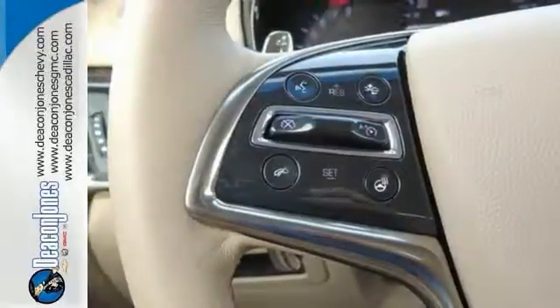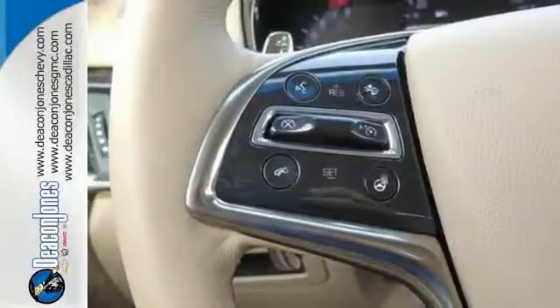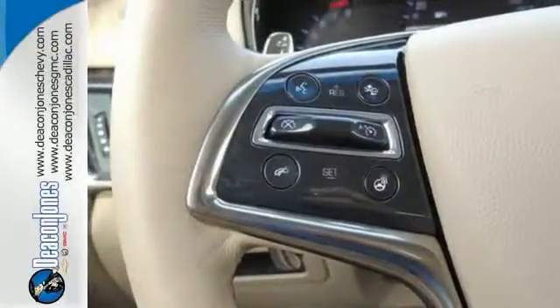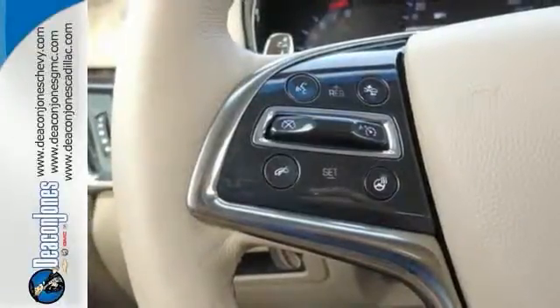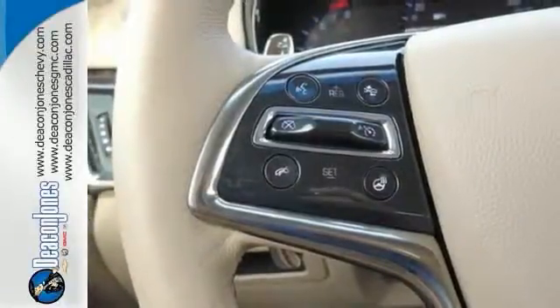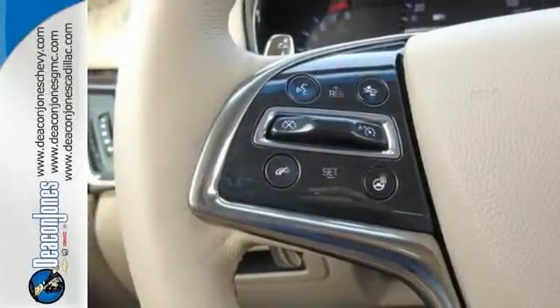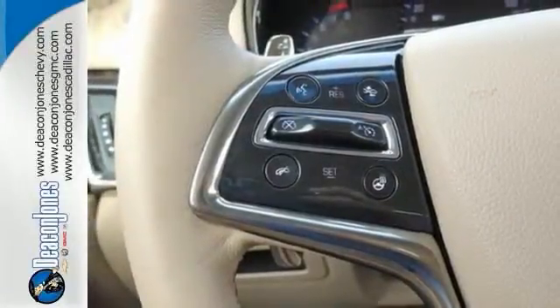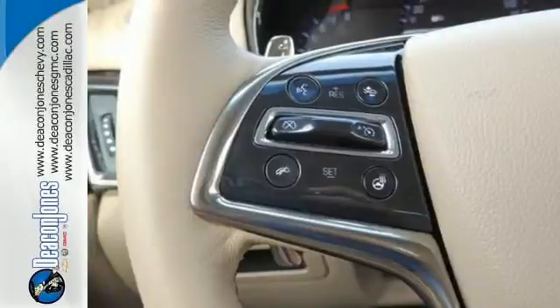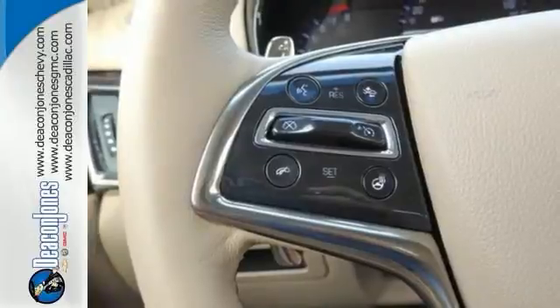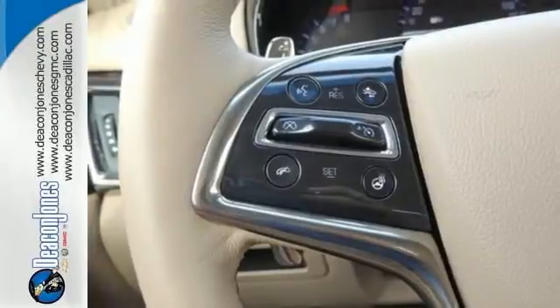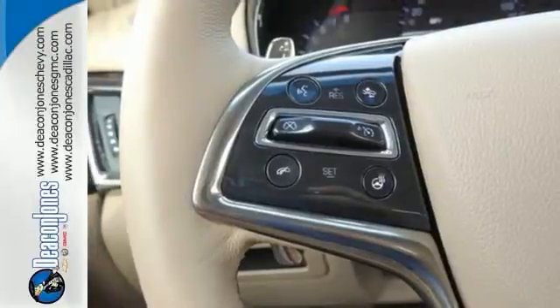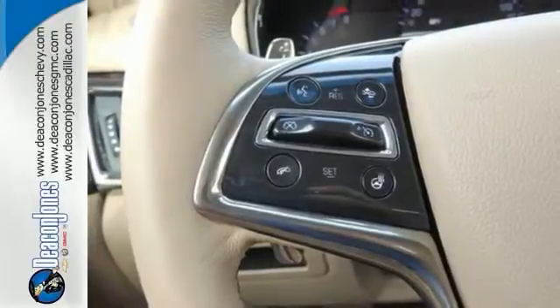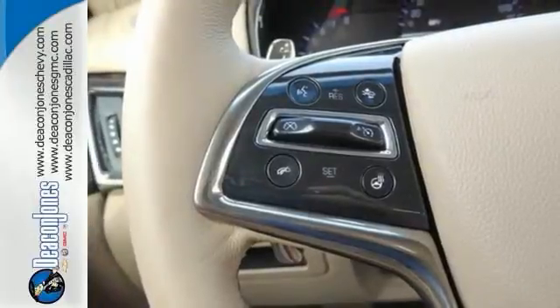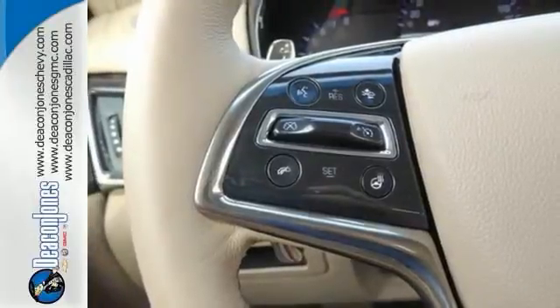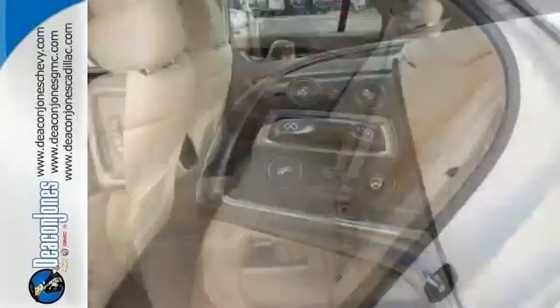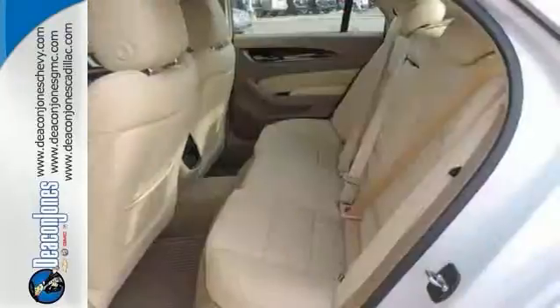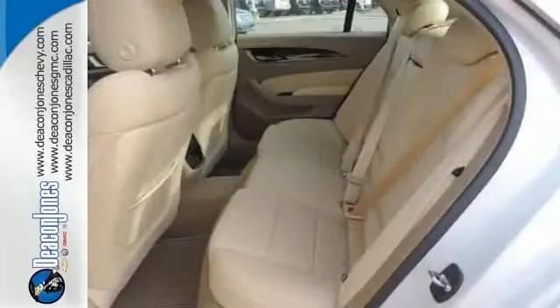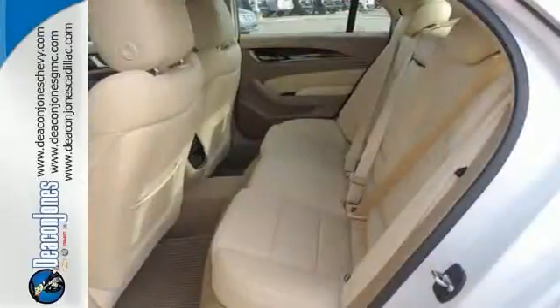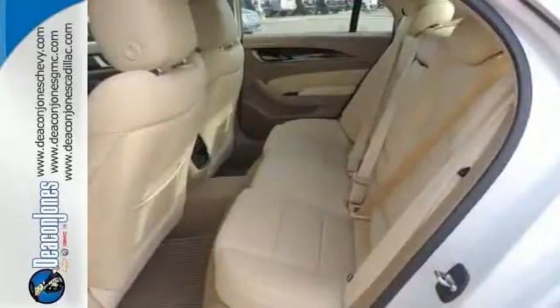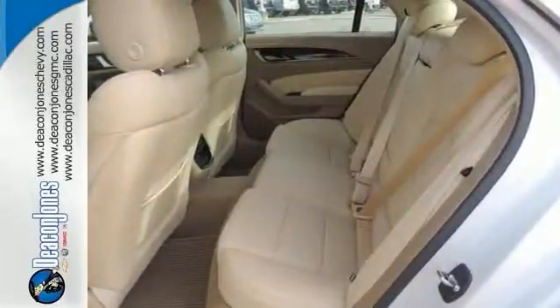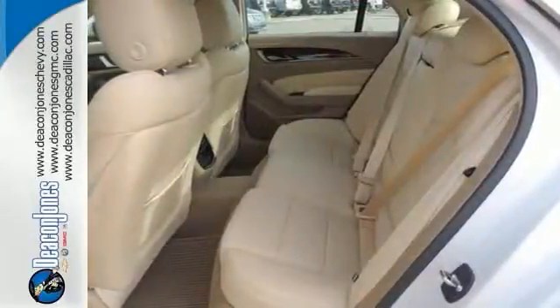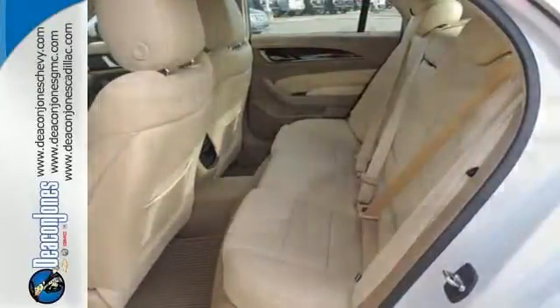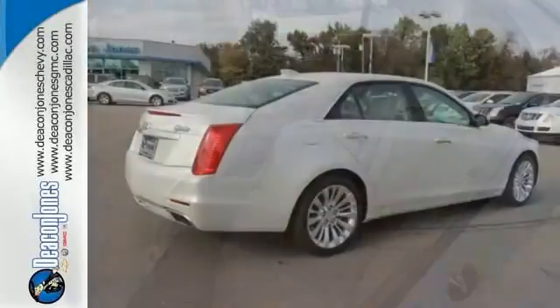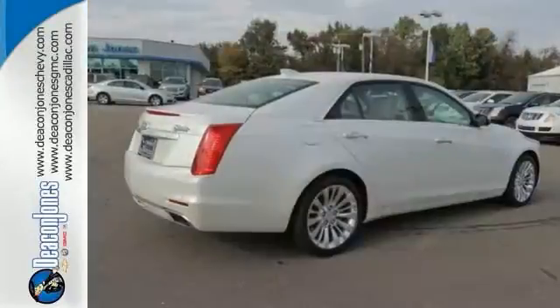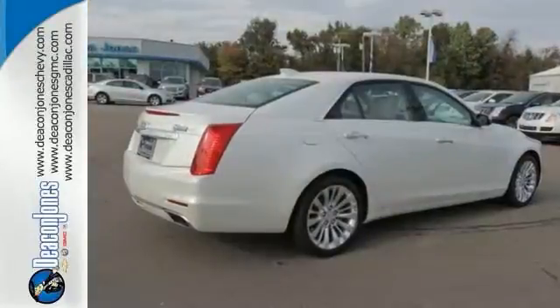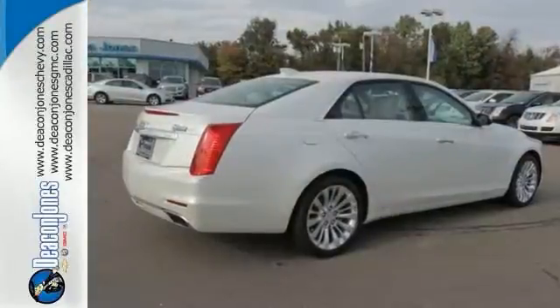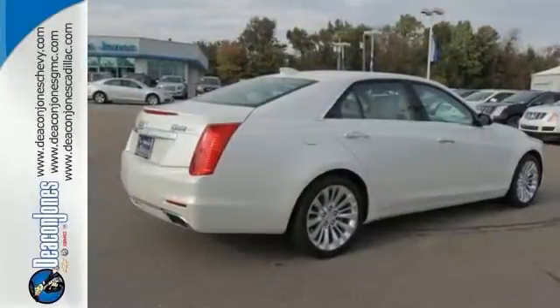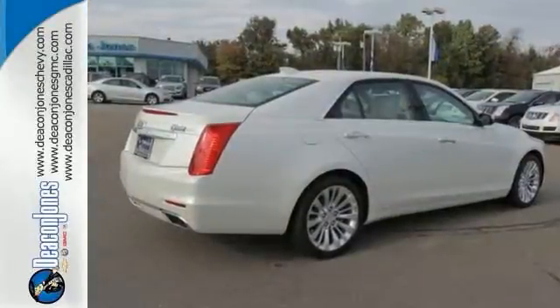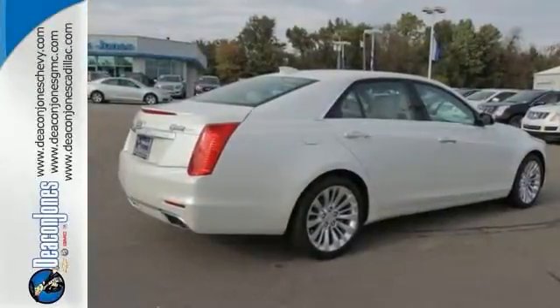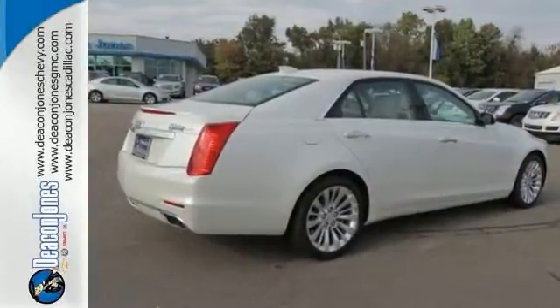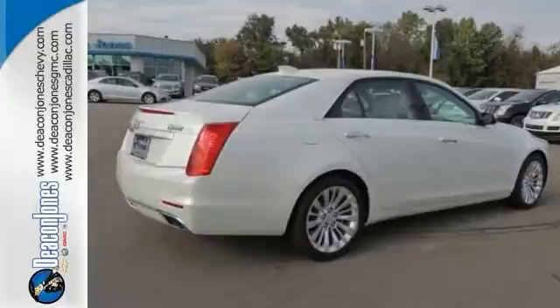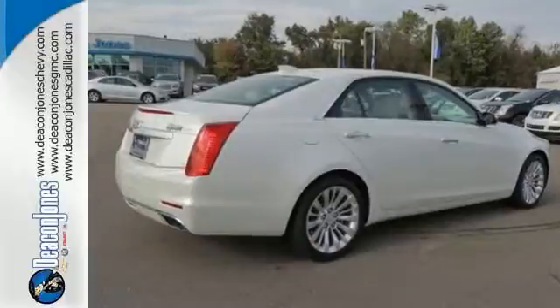It has a premium sound system, steering wheel controls, and alloy wheels. See it for yourself today, and you will be very impressed.